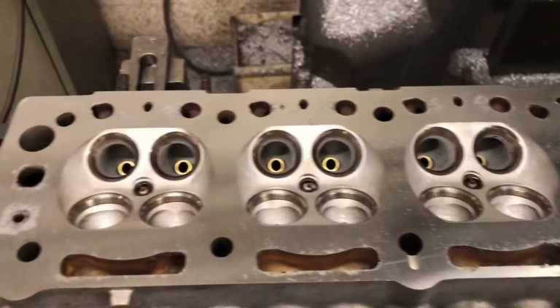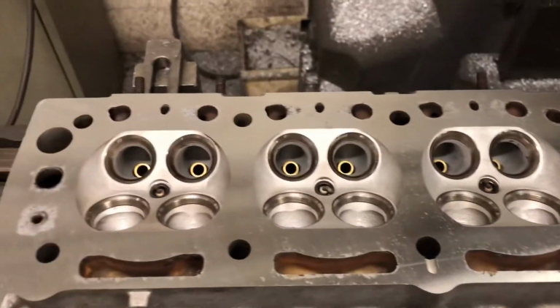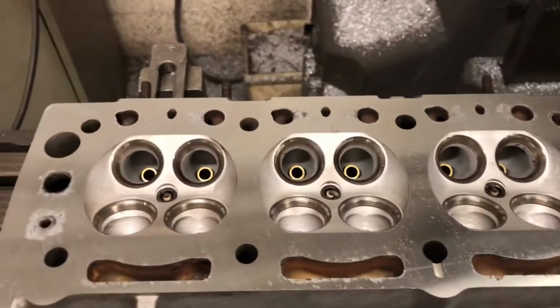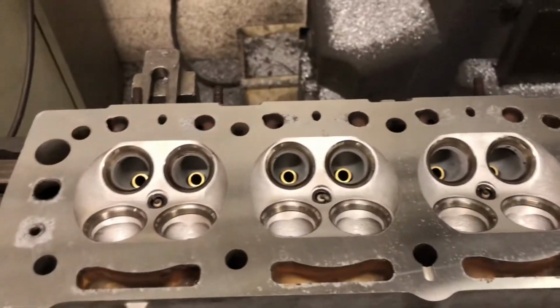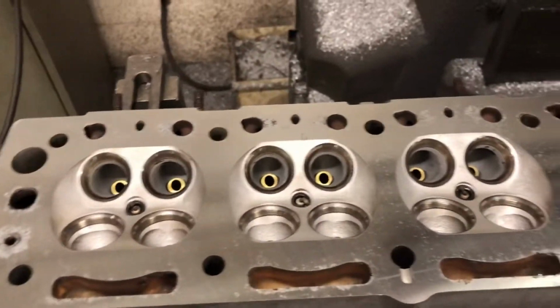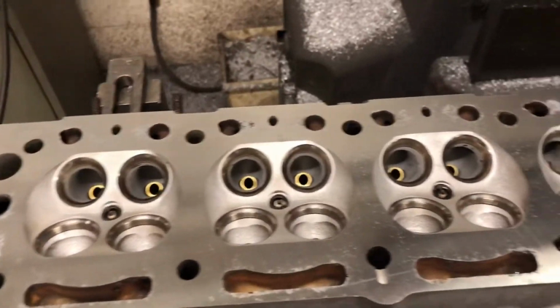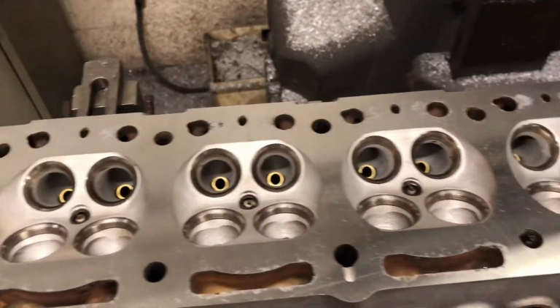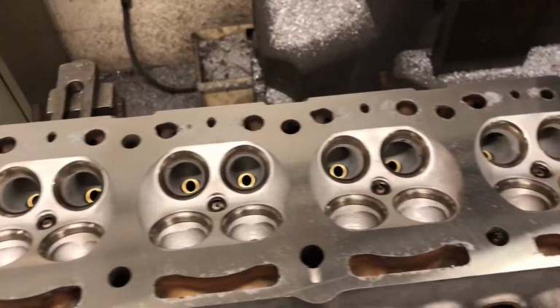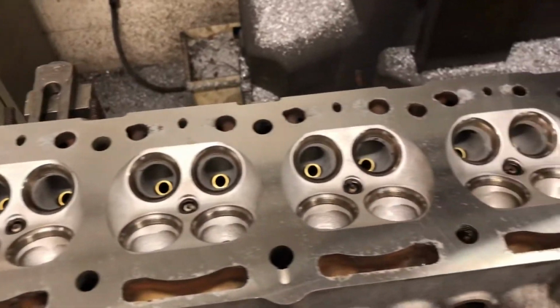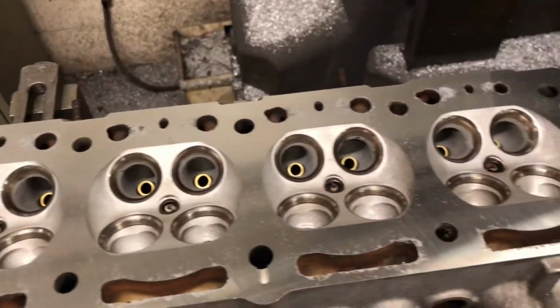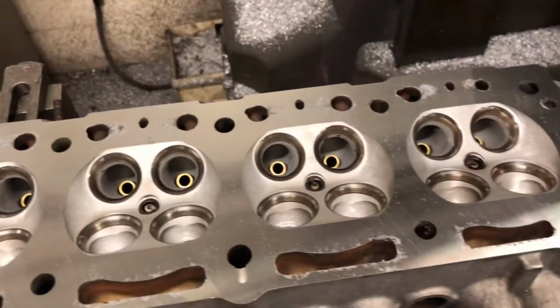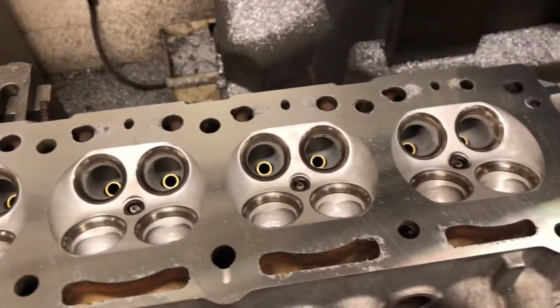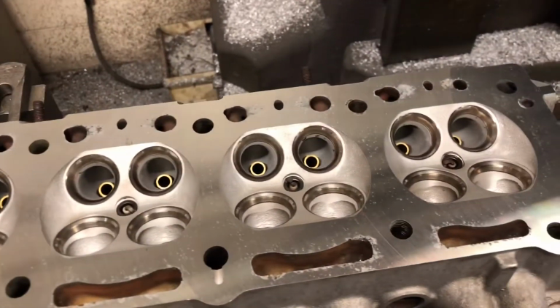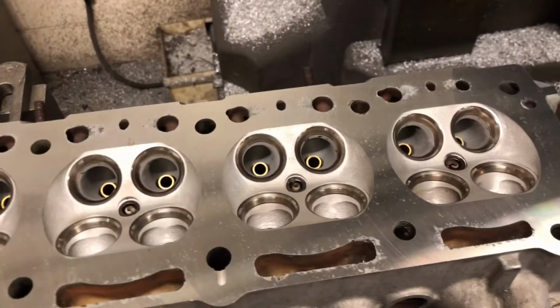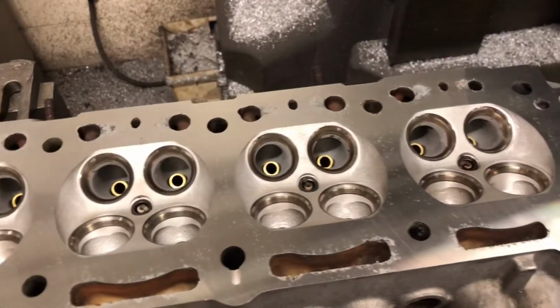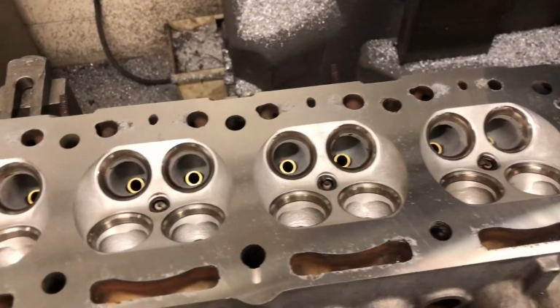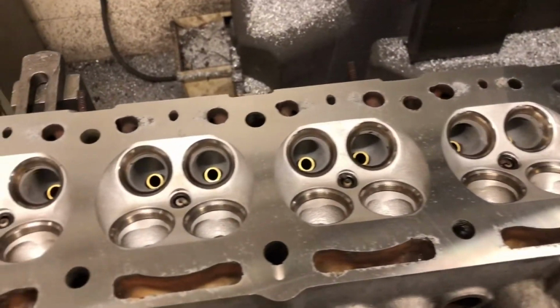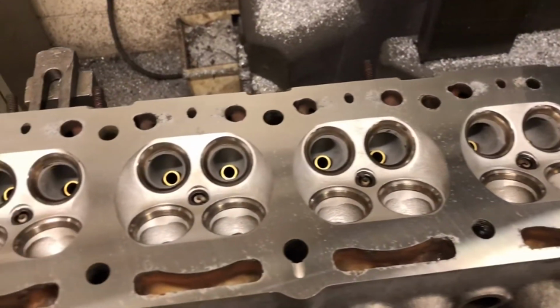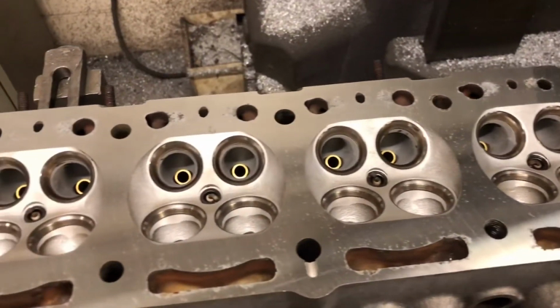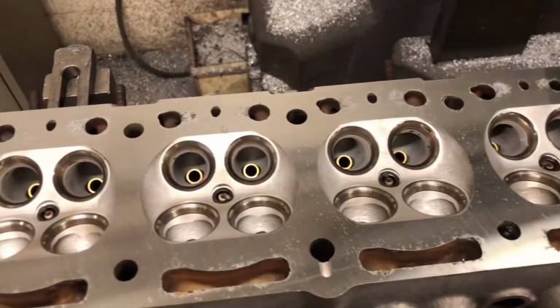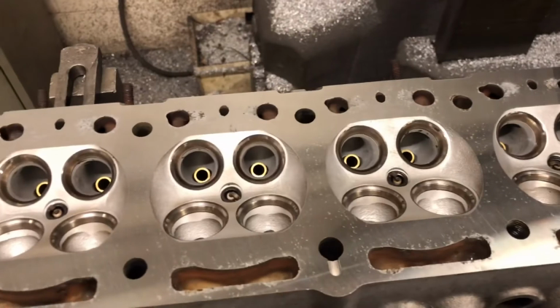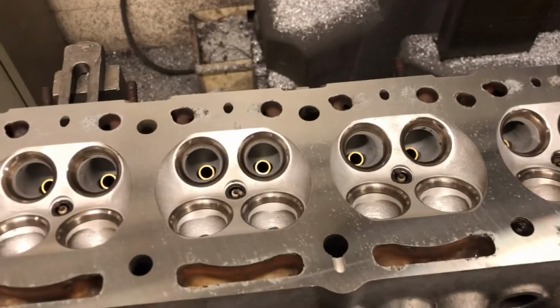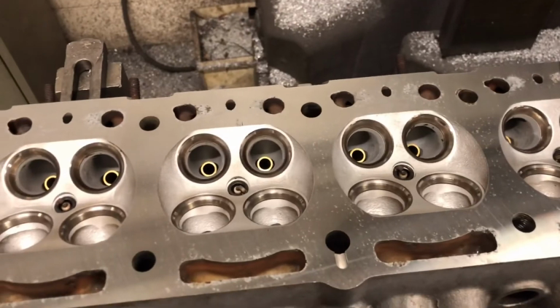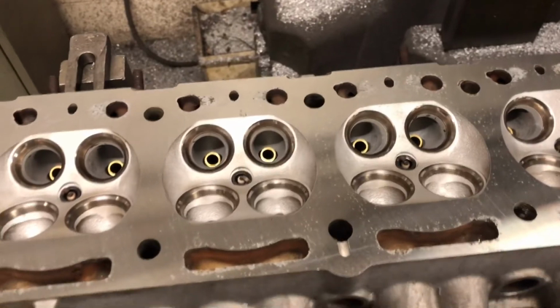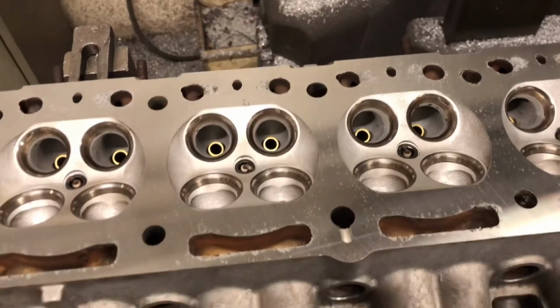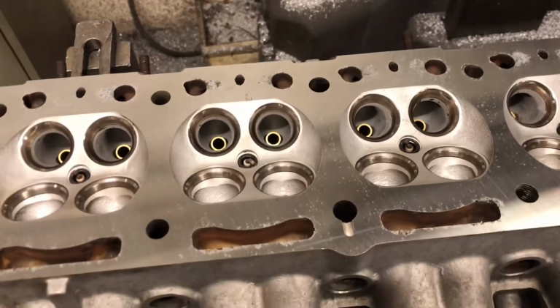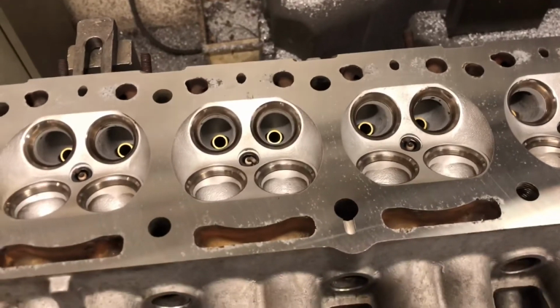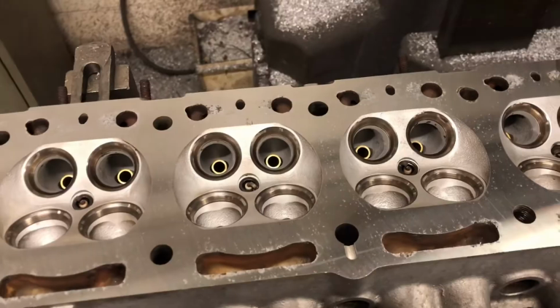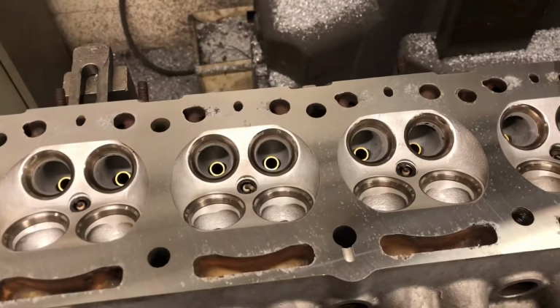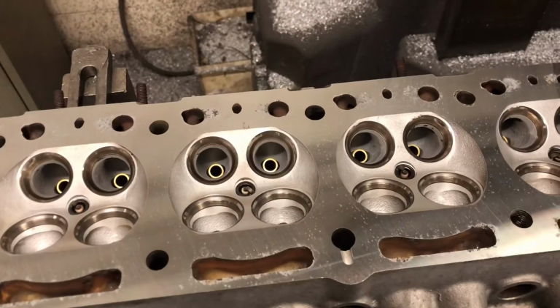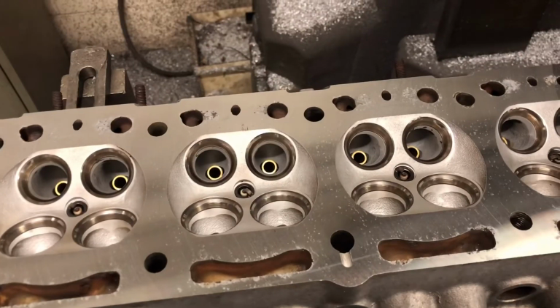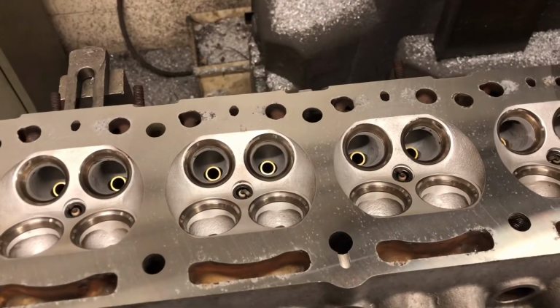Let's go and lap the valves in, give them a little lap in maybe. Here we go.